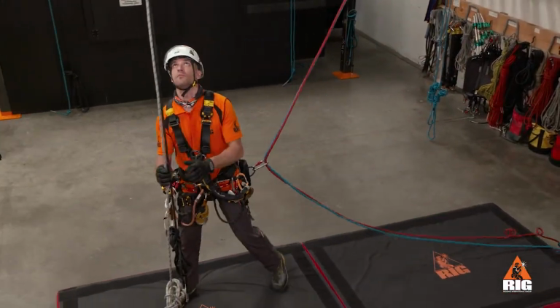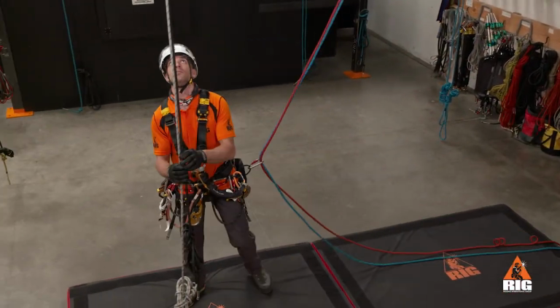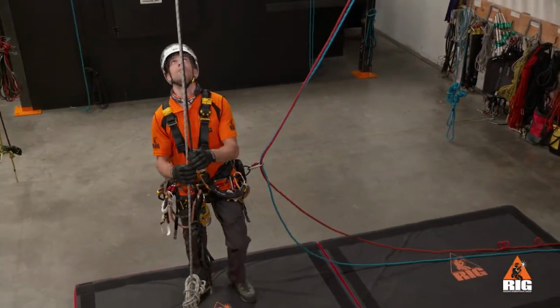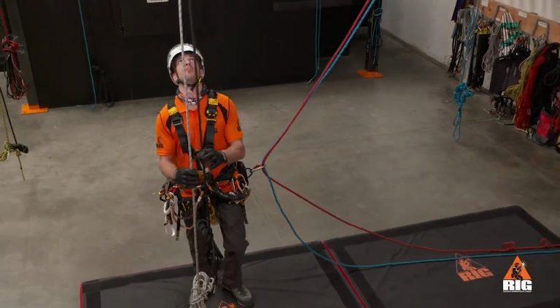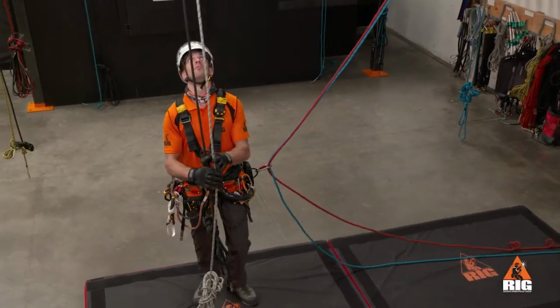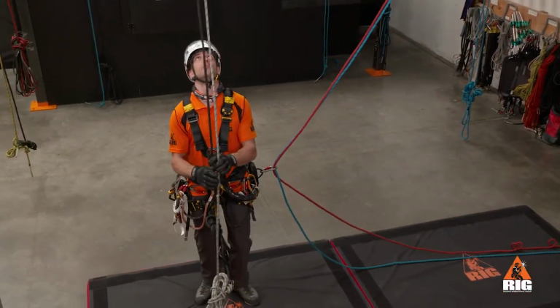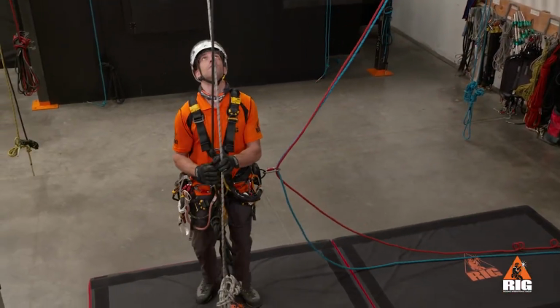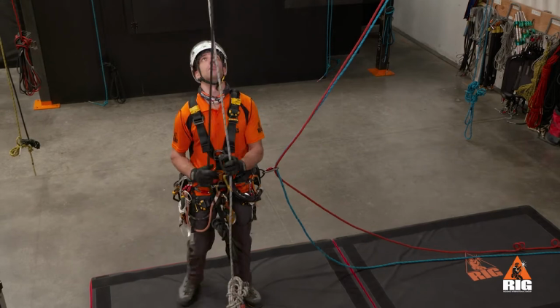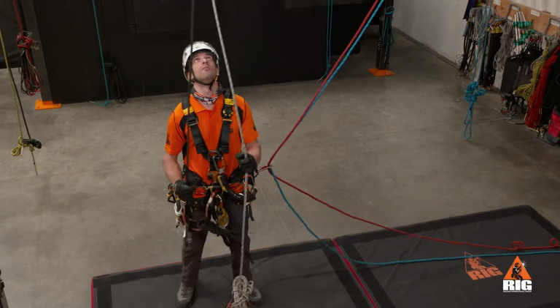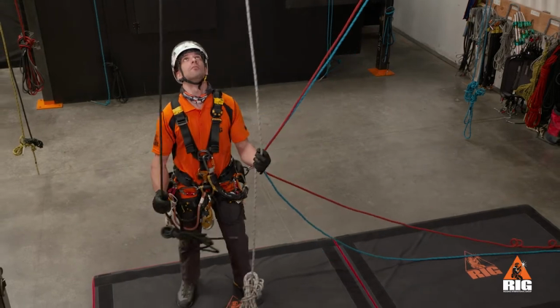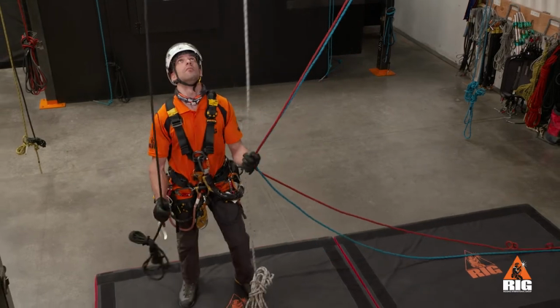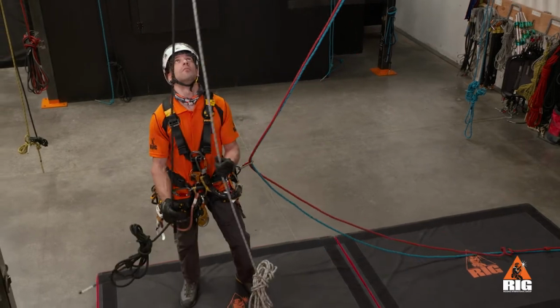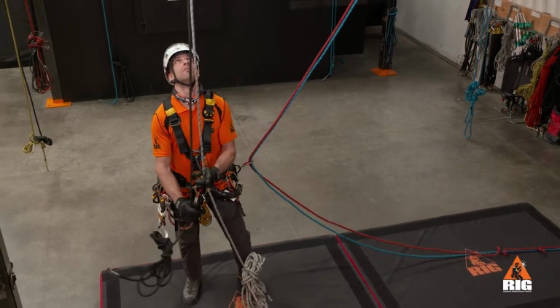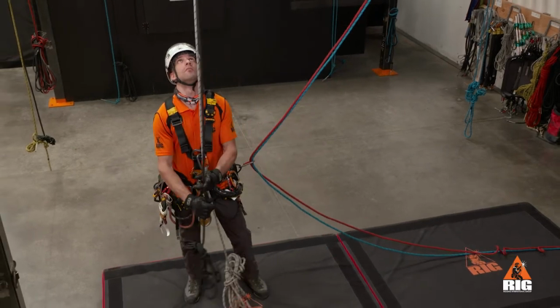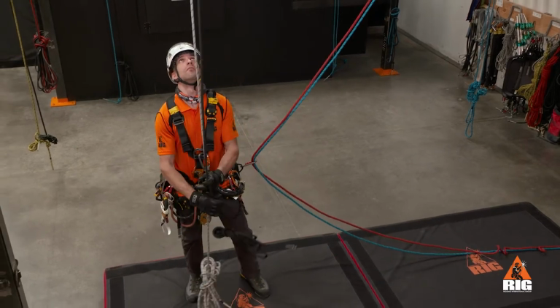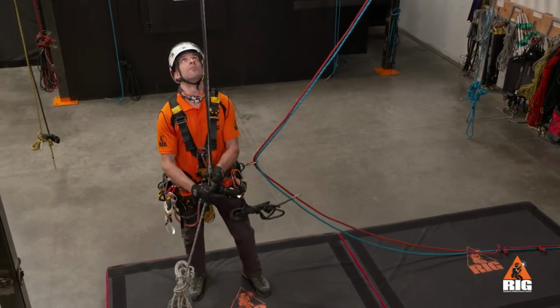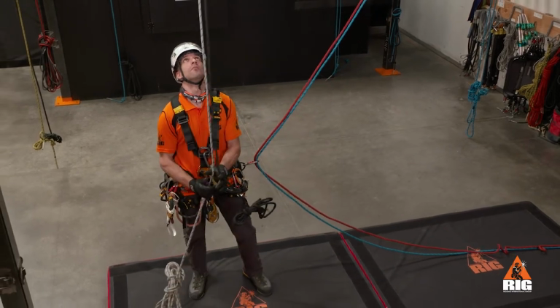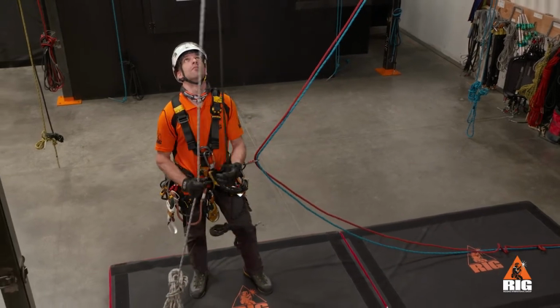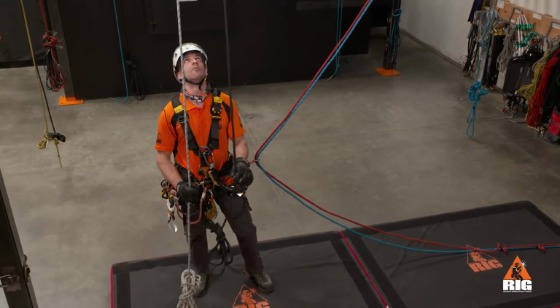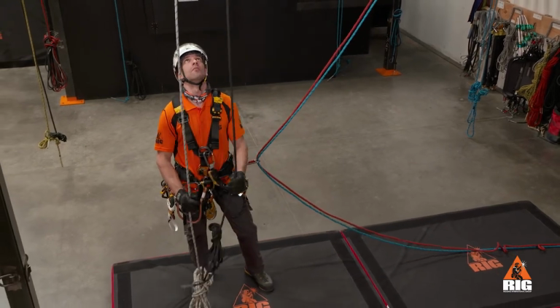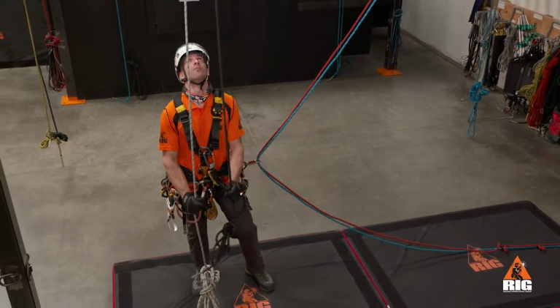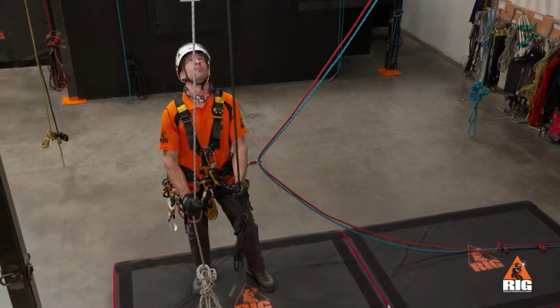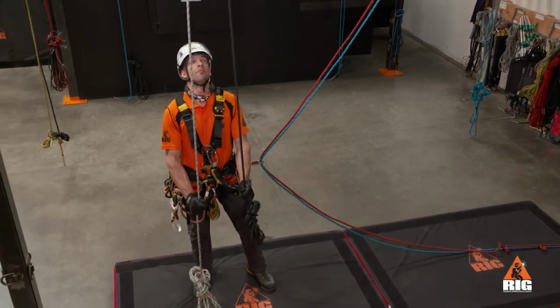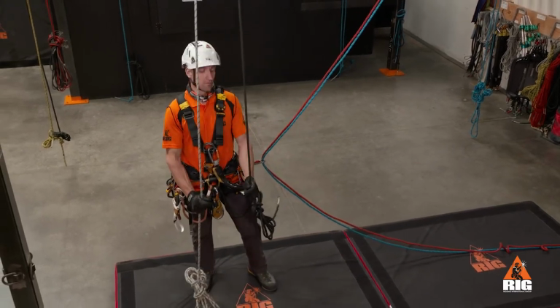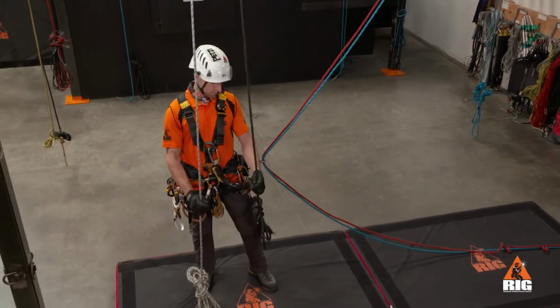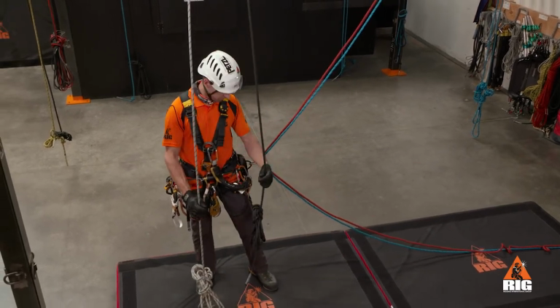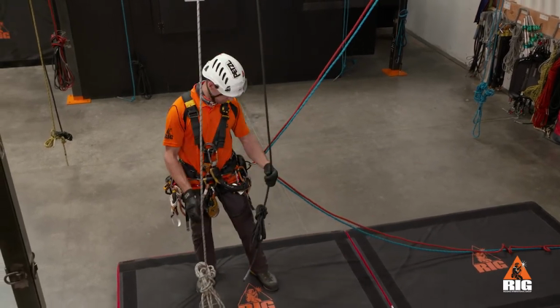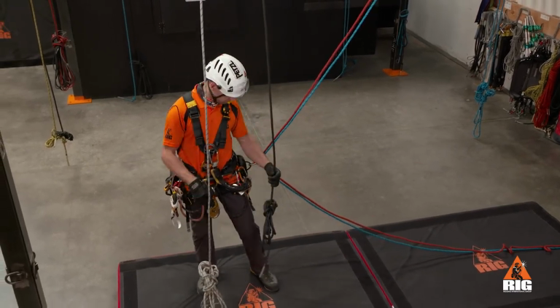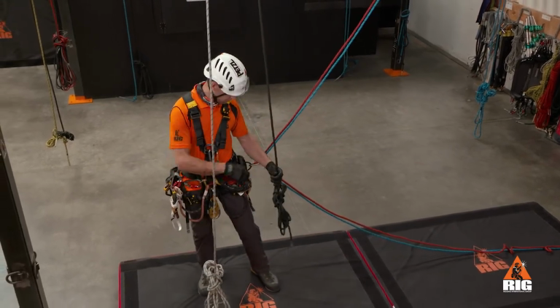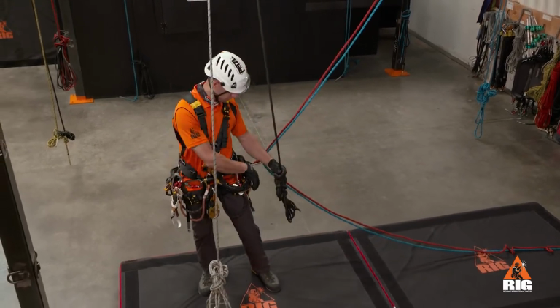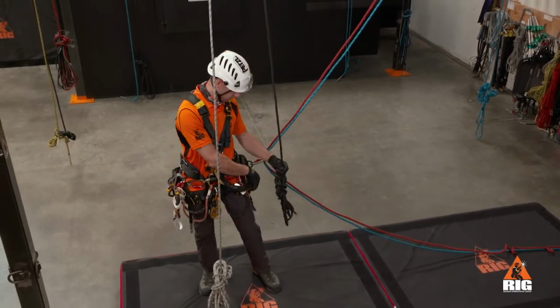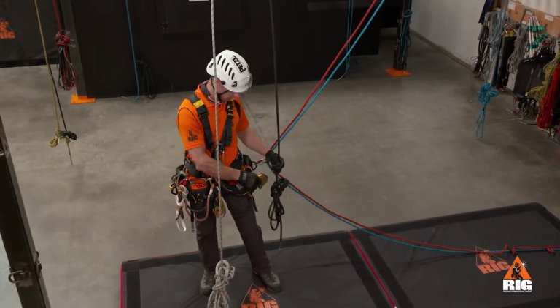Conduct a system check of both sets of ropes, including the entire path of travel during the transfer.